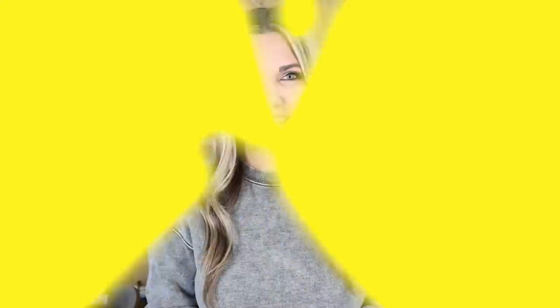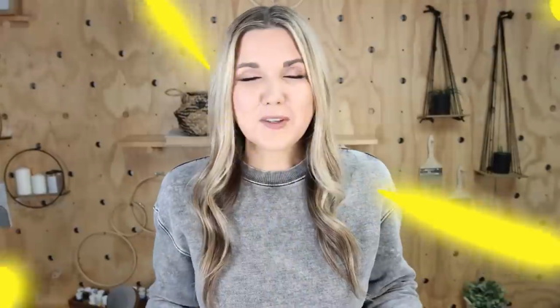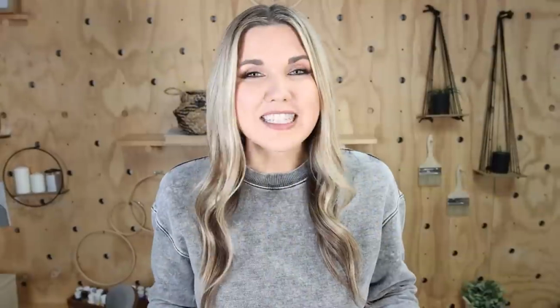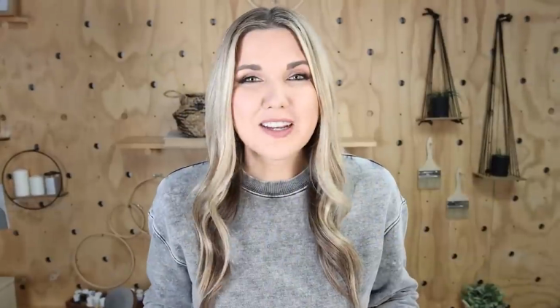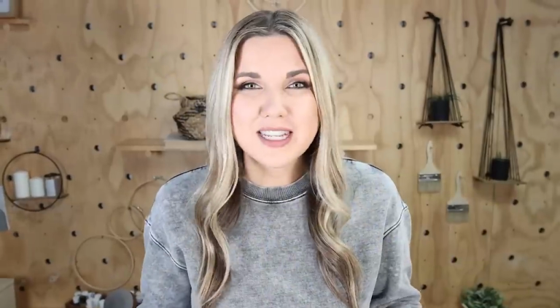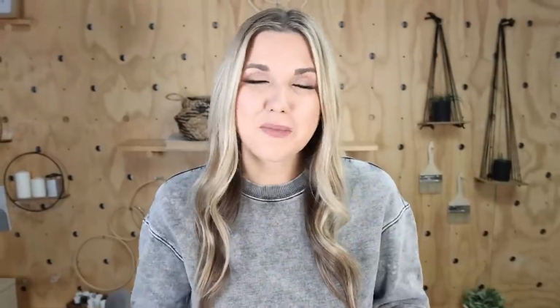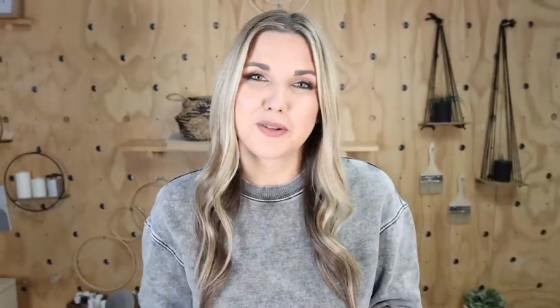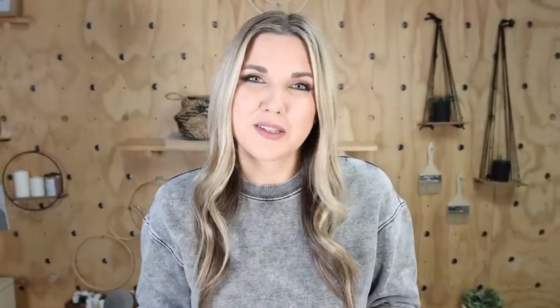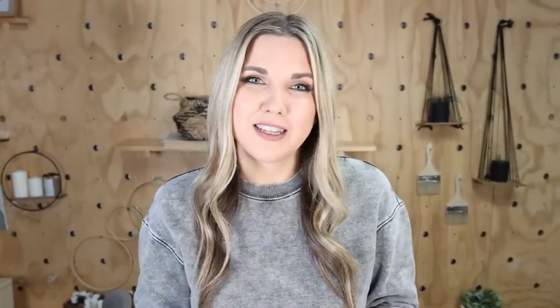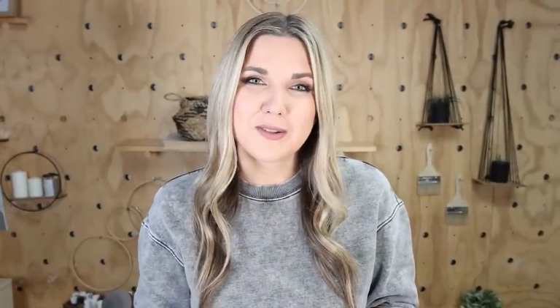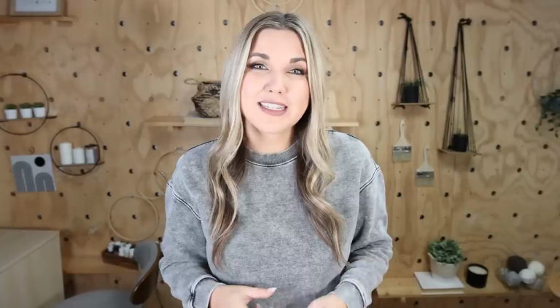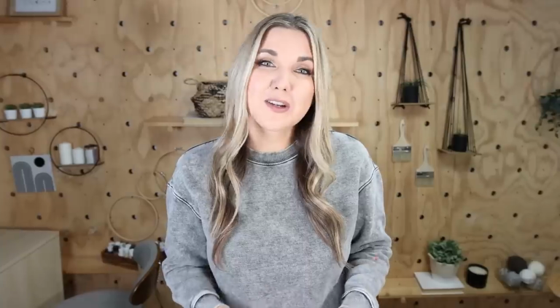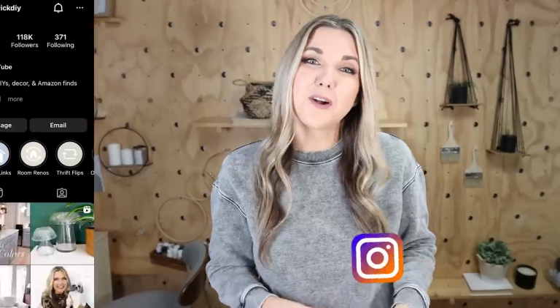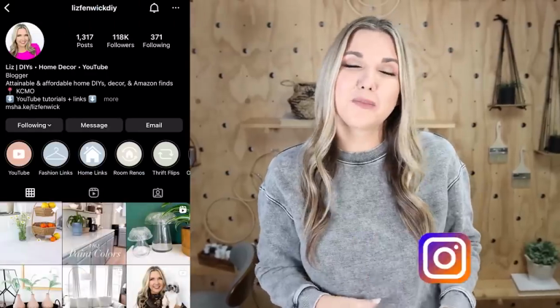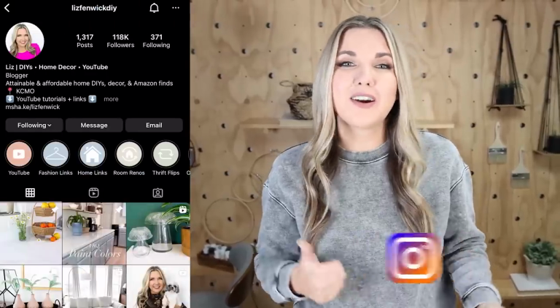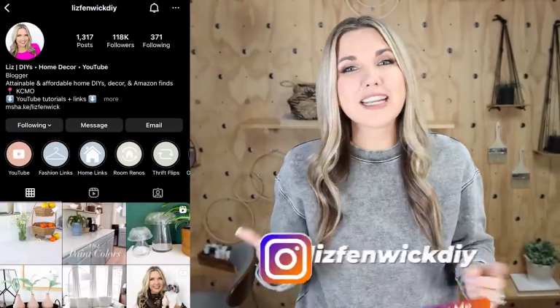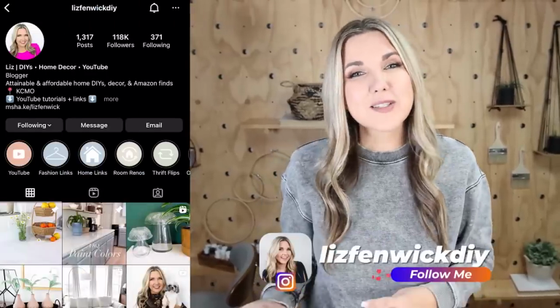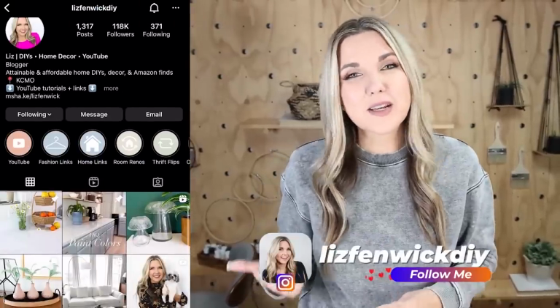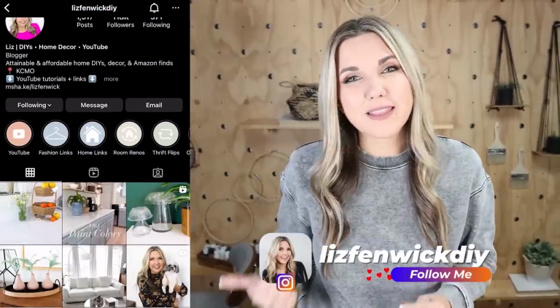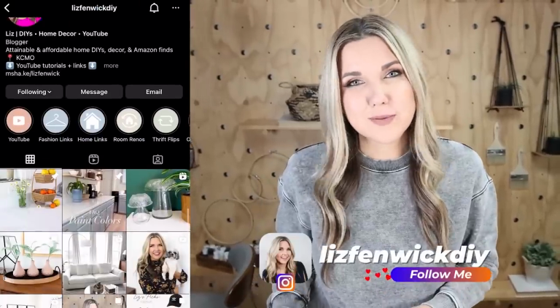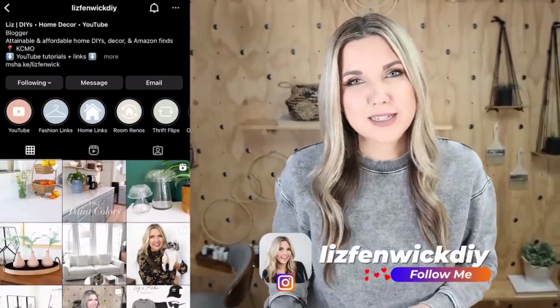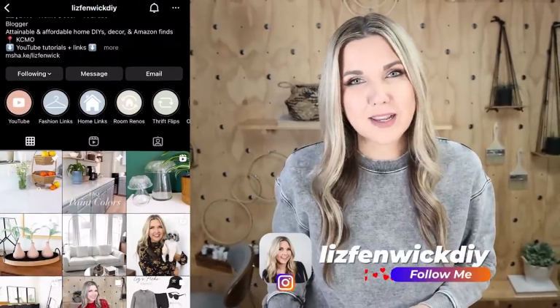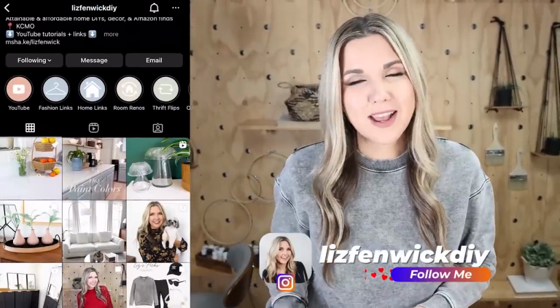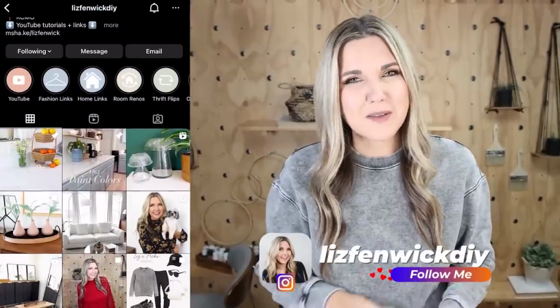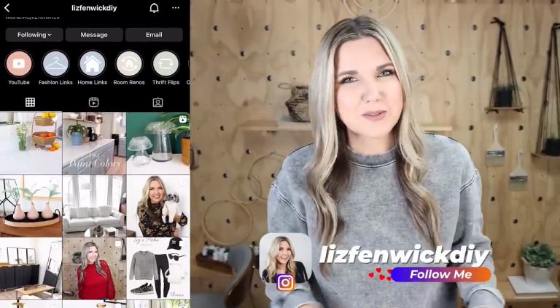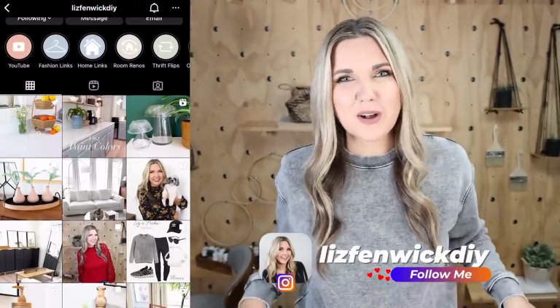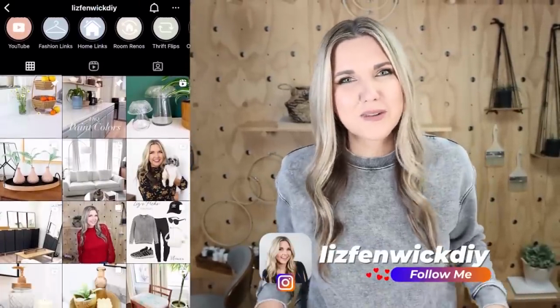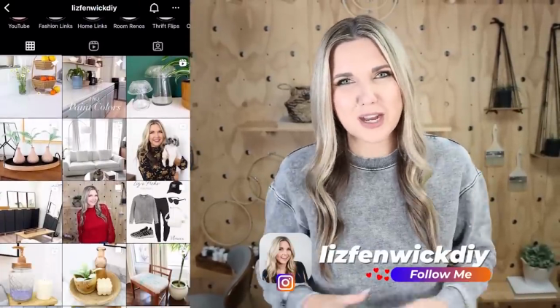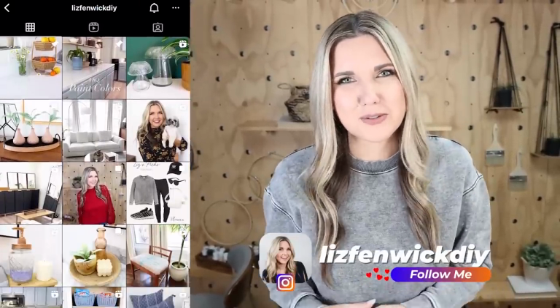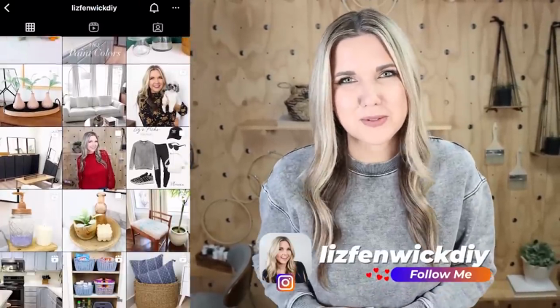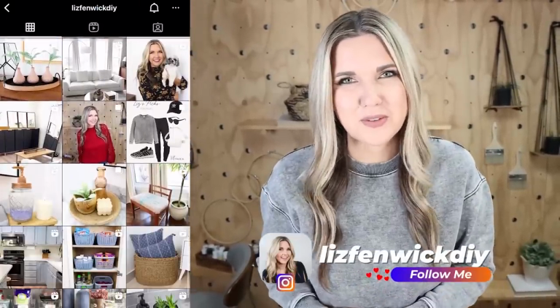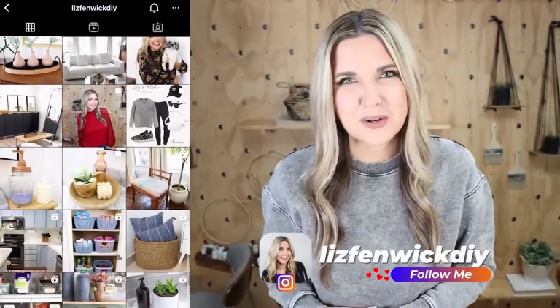If you love seeing my thrifting videos, consider following me on Instagram at Liz from McDIY — I post all of my shopping trips over there.